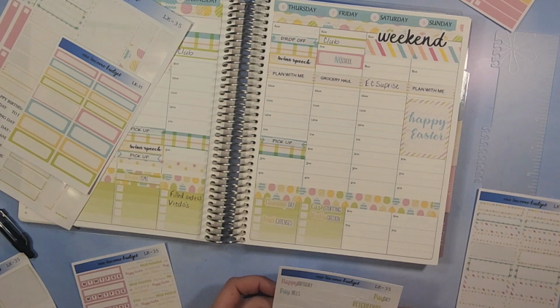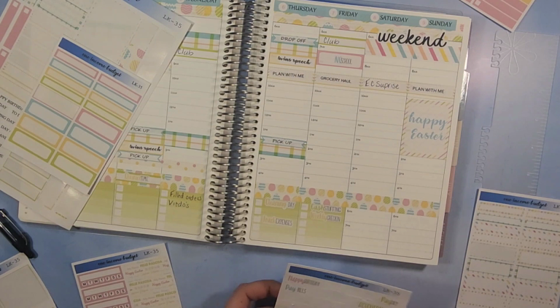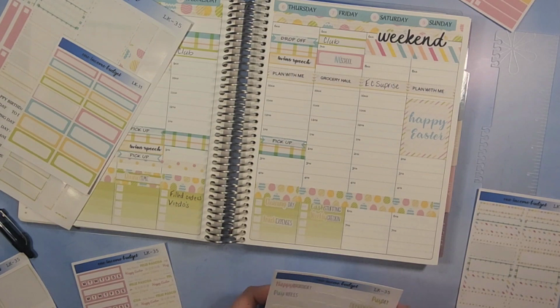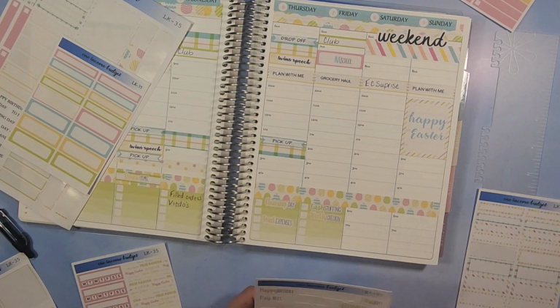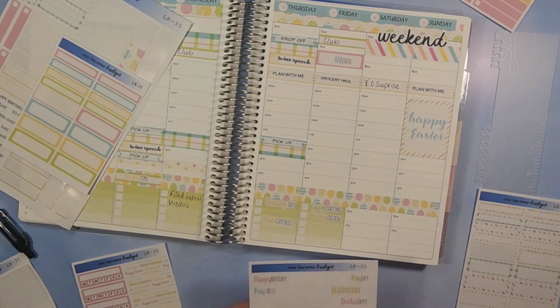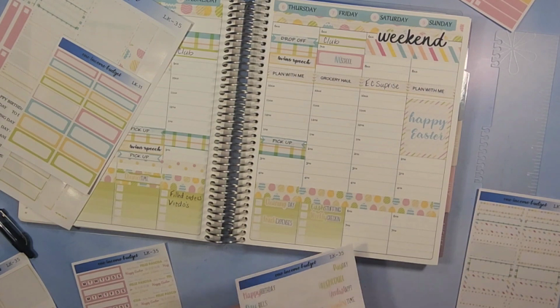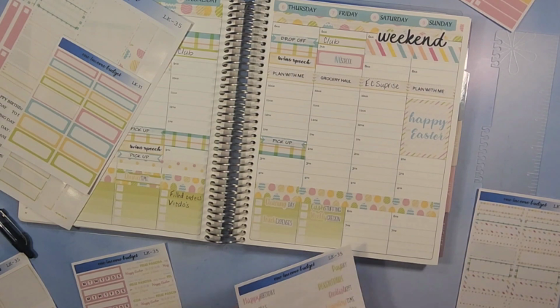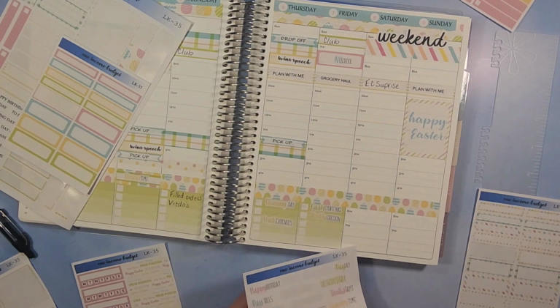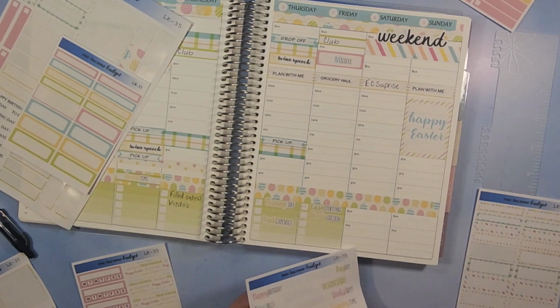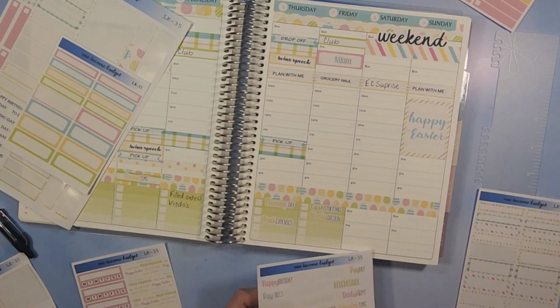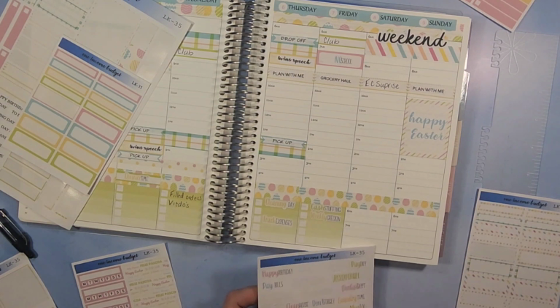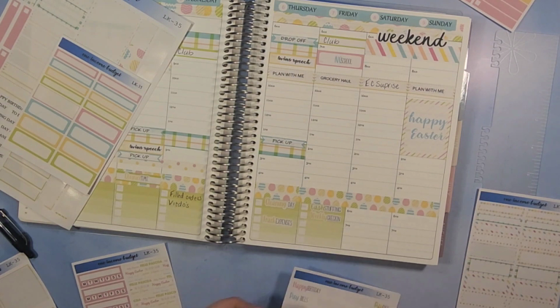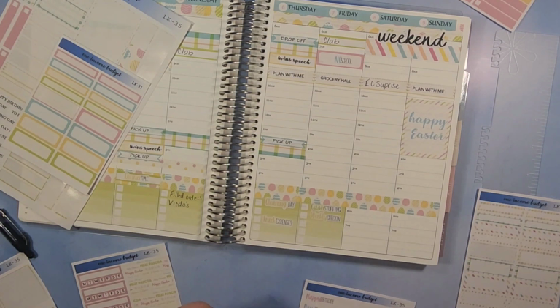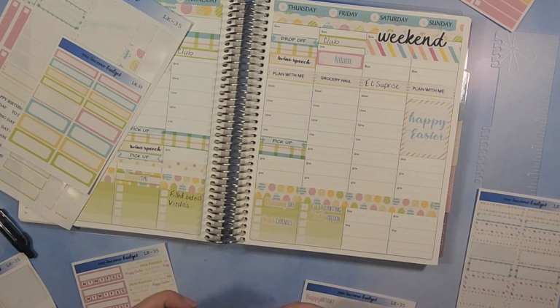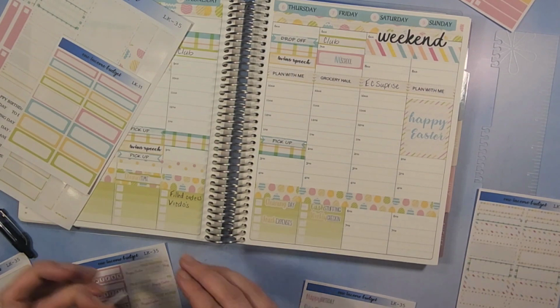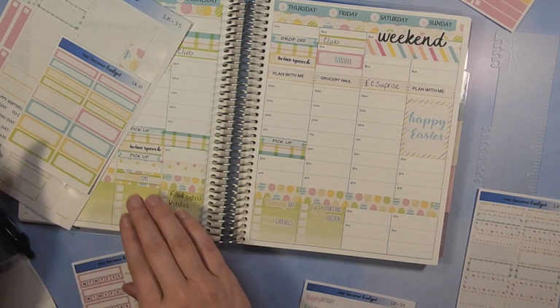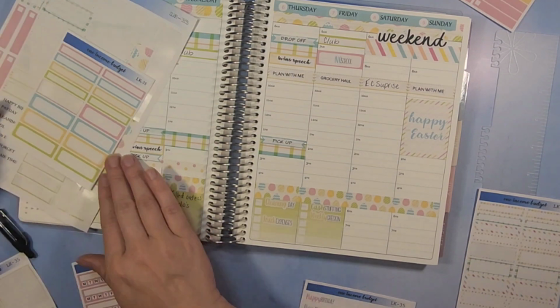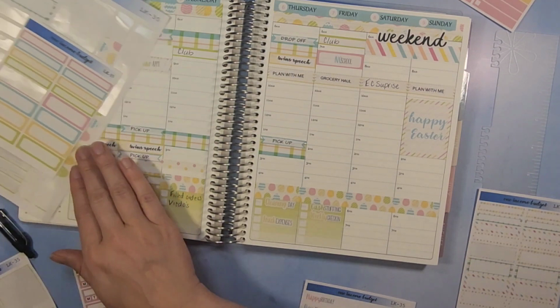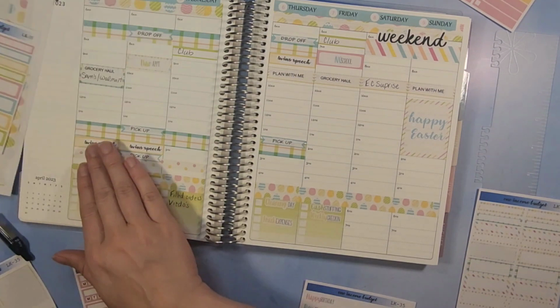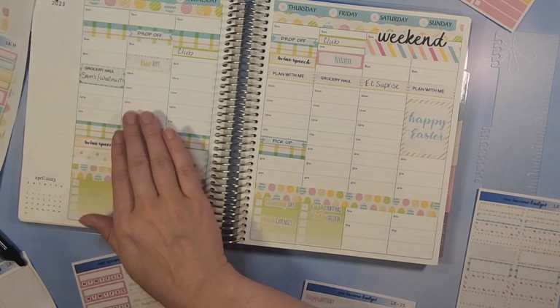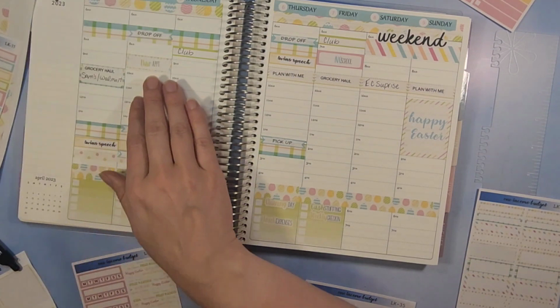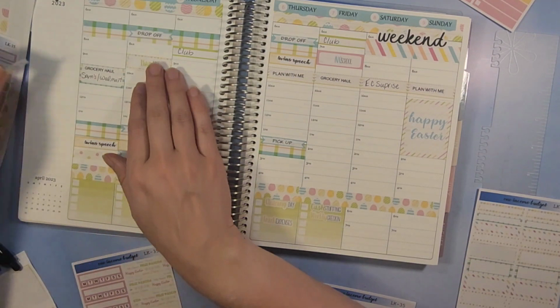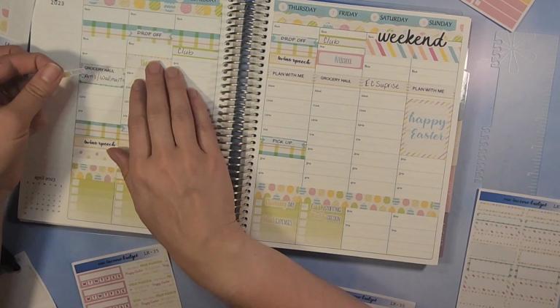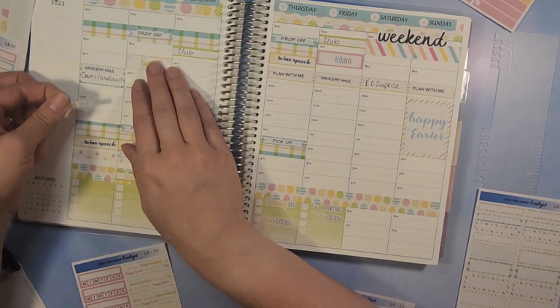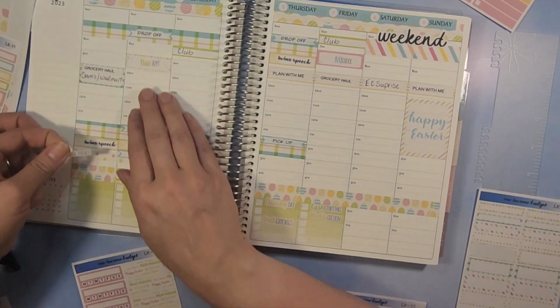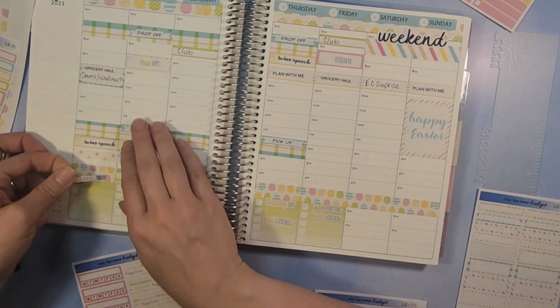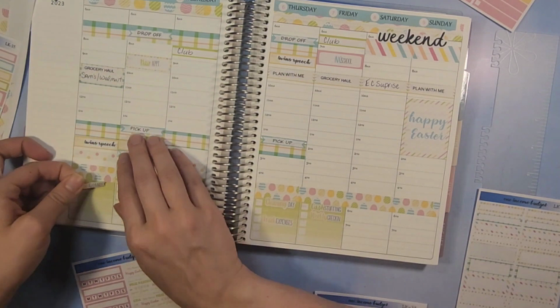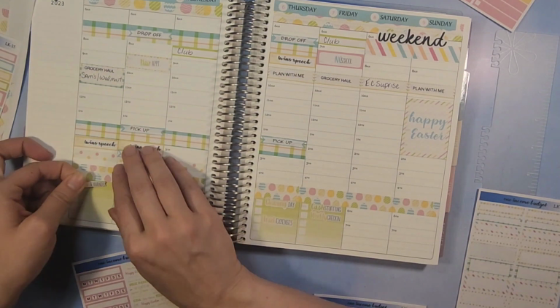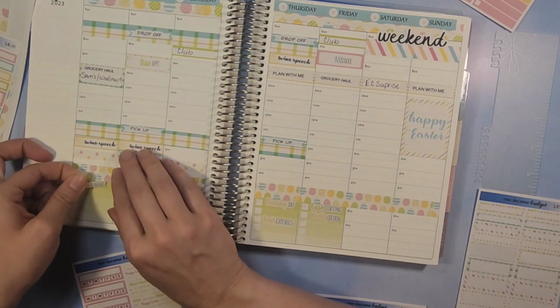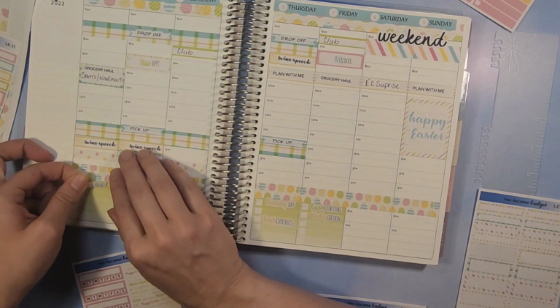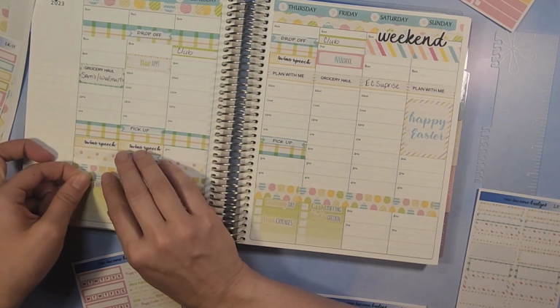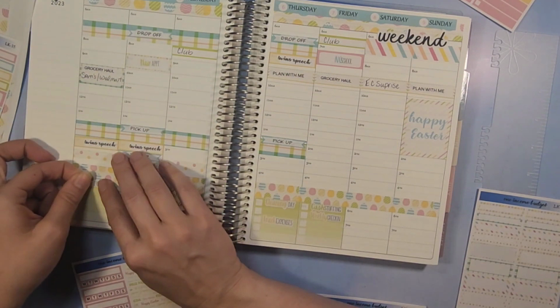We did a lot of running errands on Monday.